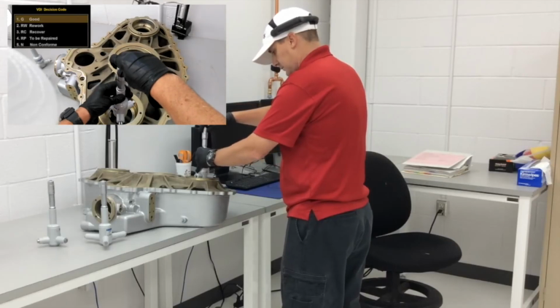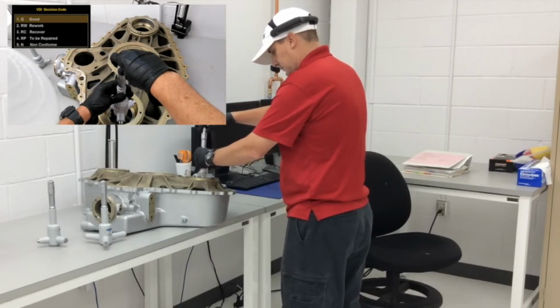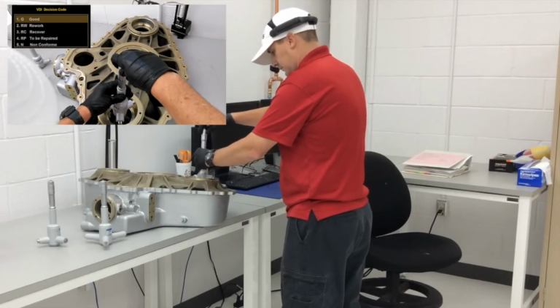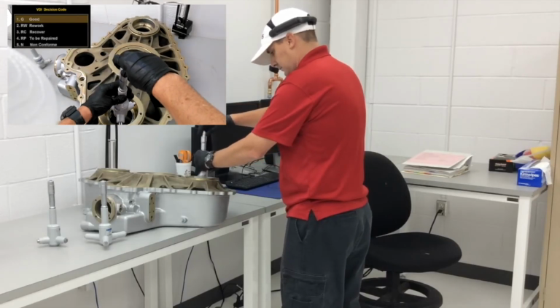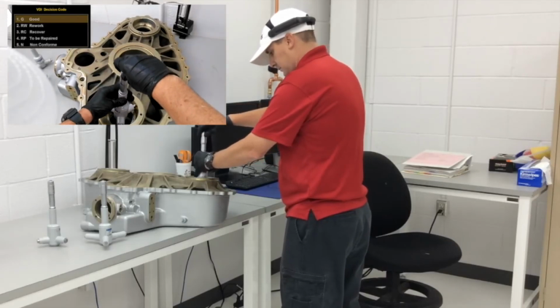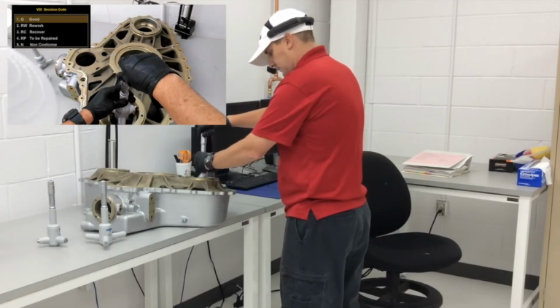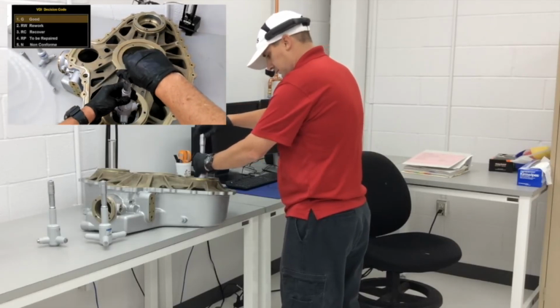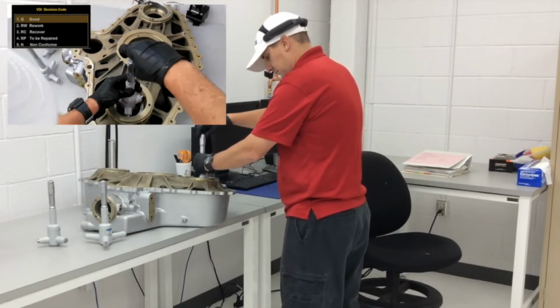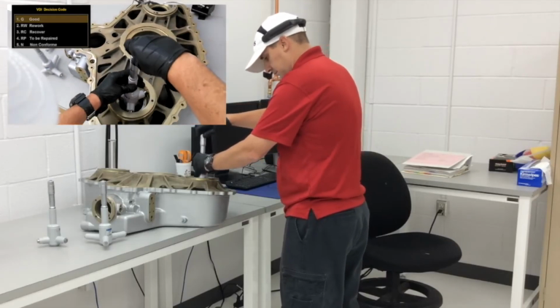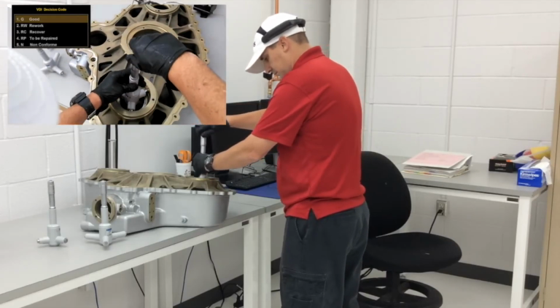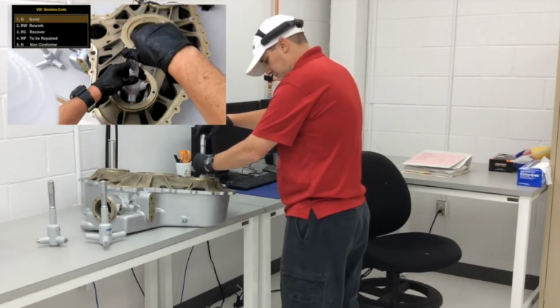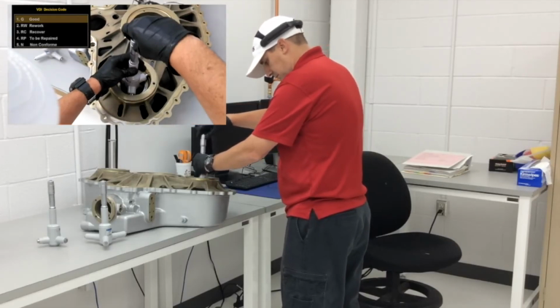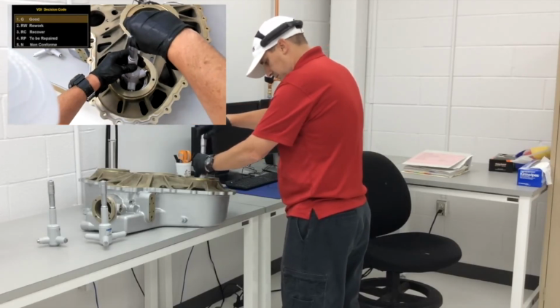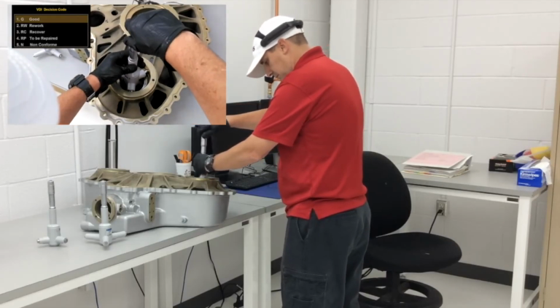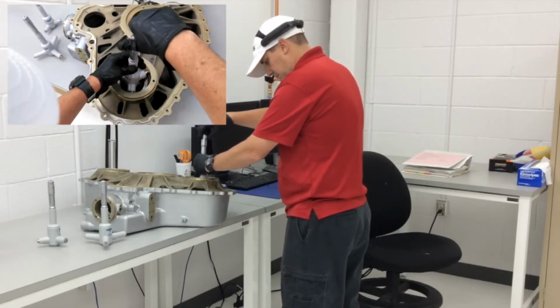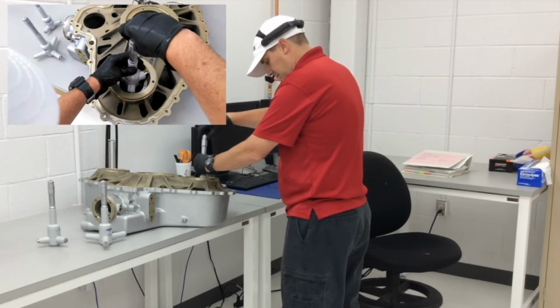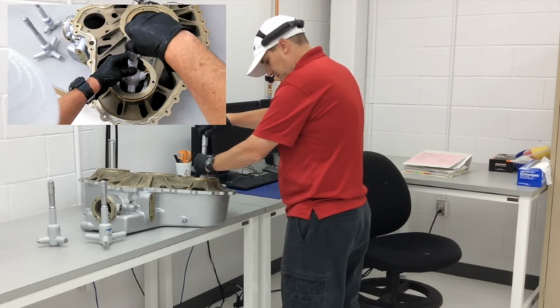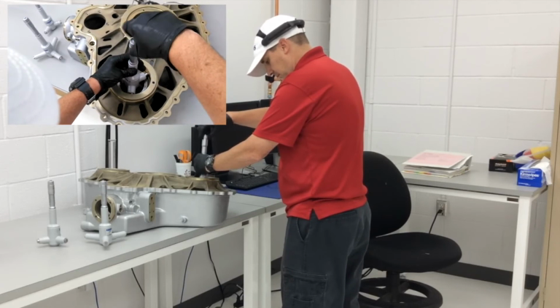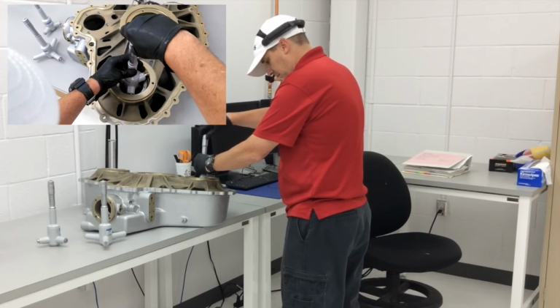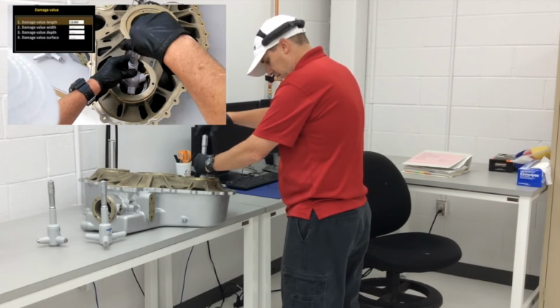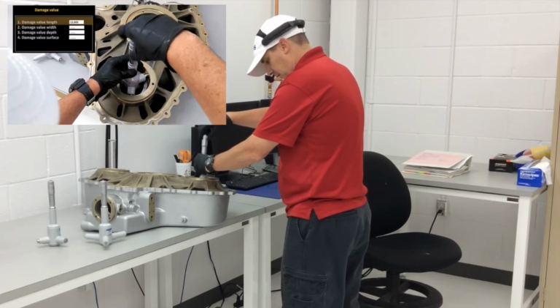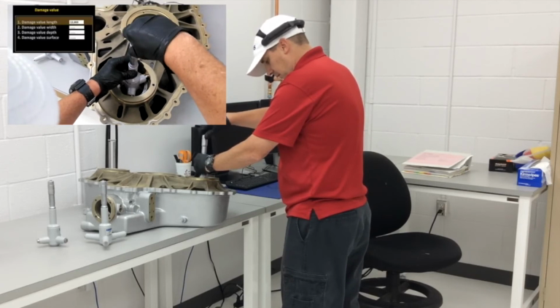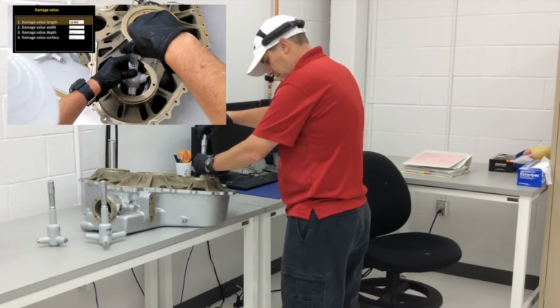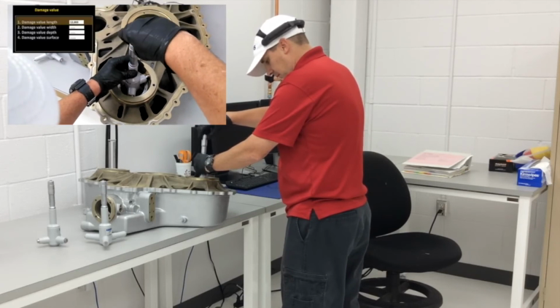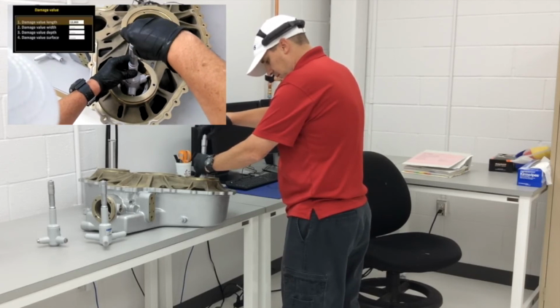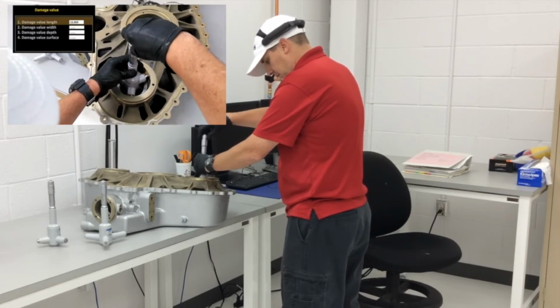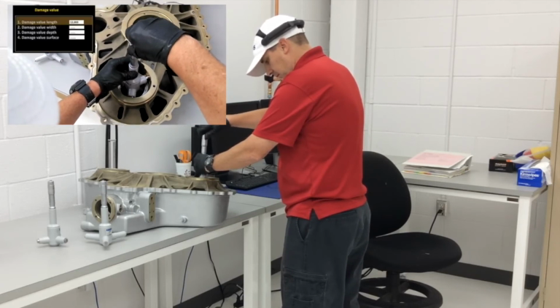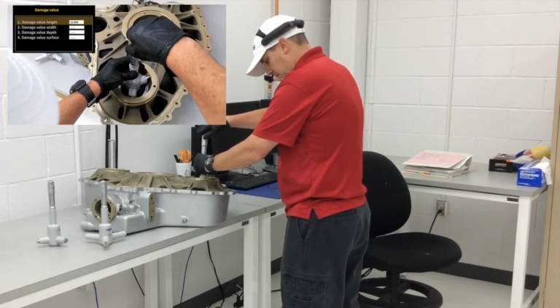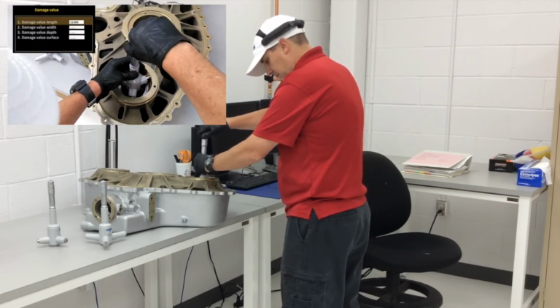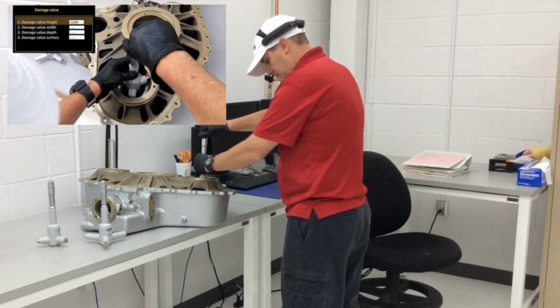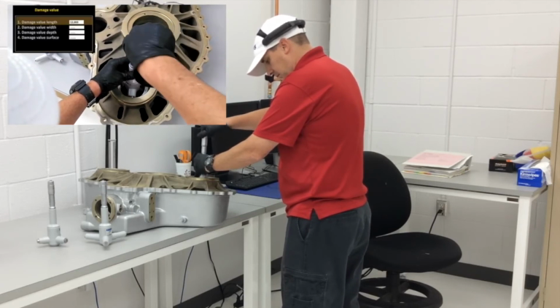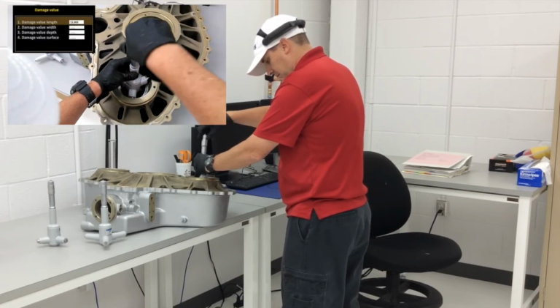When inspecting a gearbox, you can have anywhere from 10 to more than 100 parts. So every little bit of technology really does help.